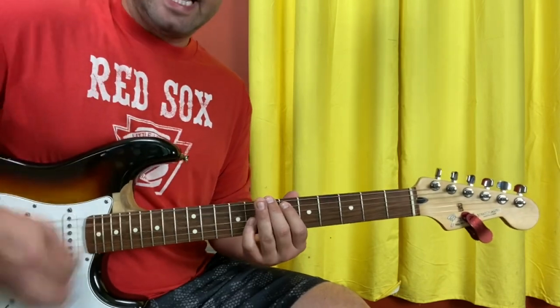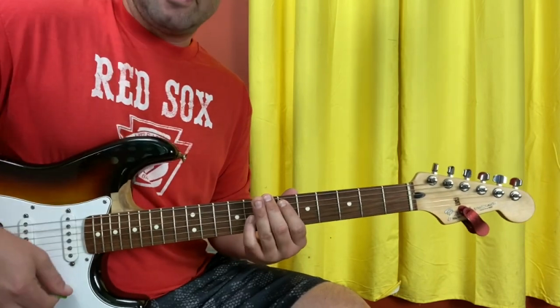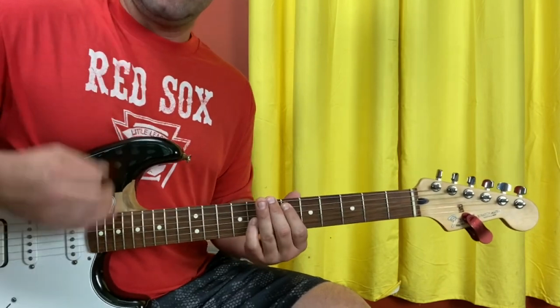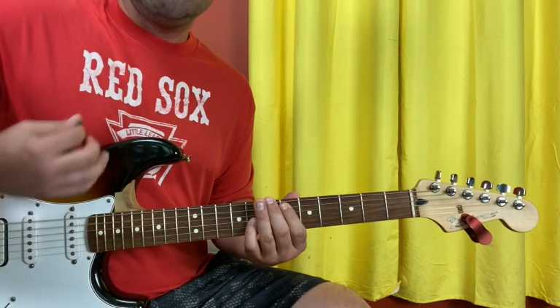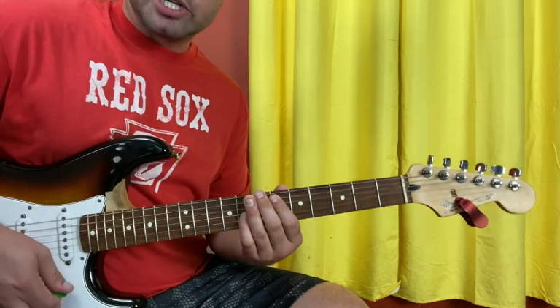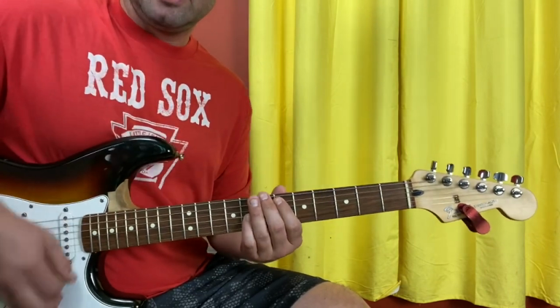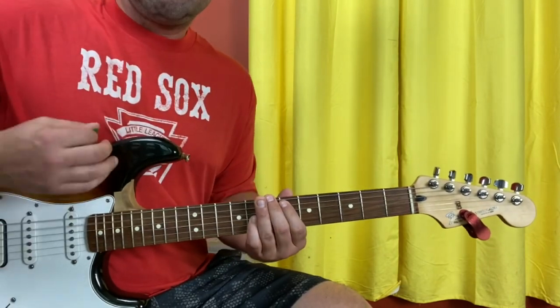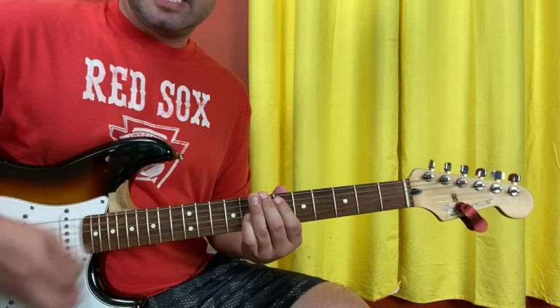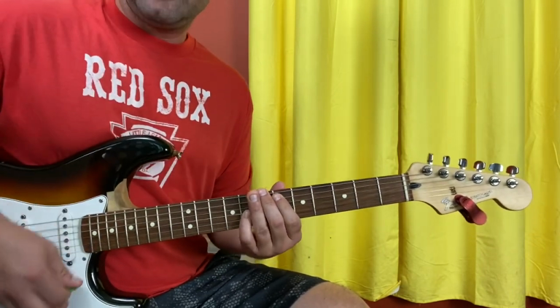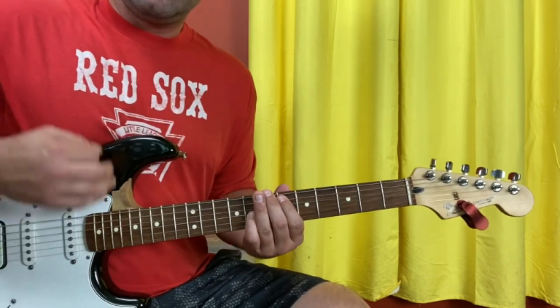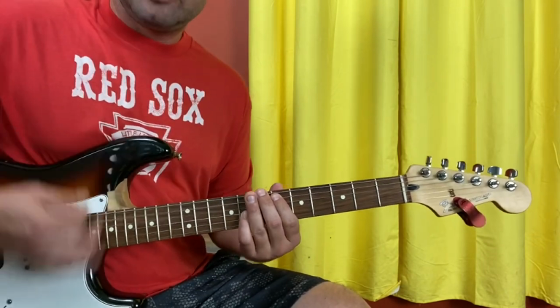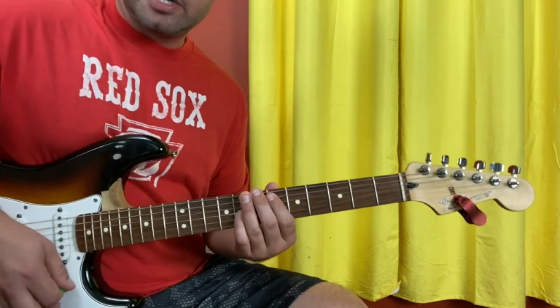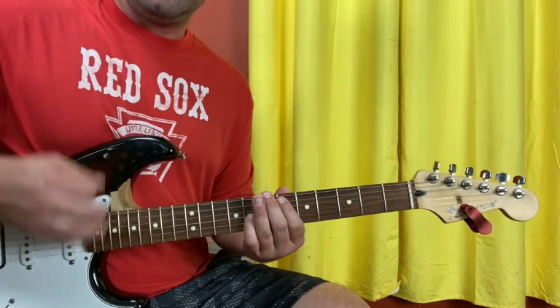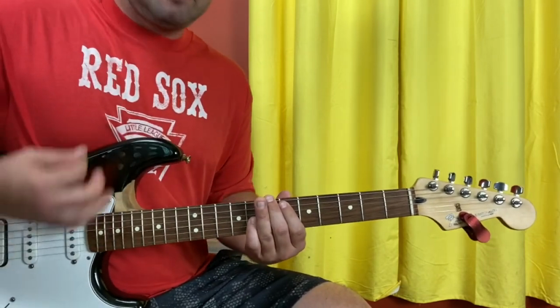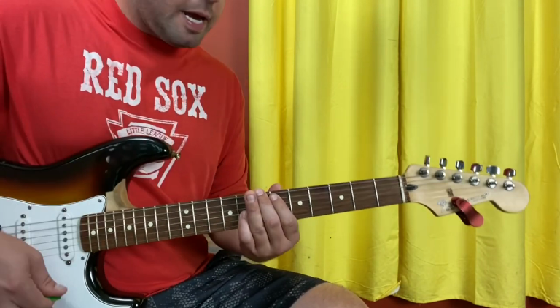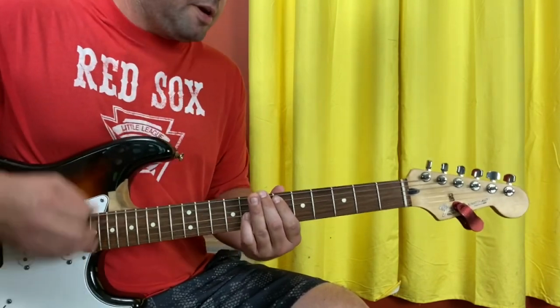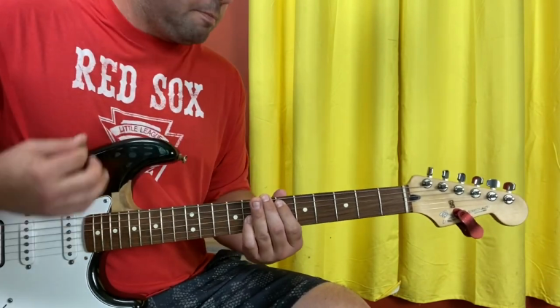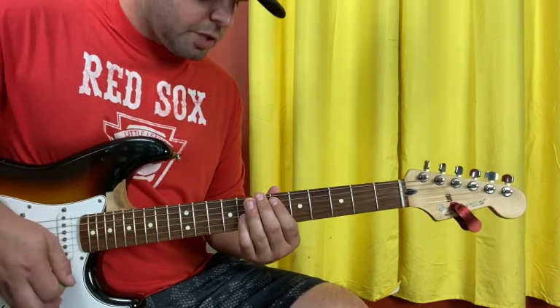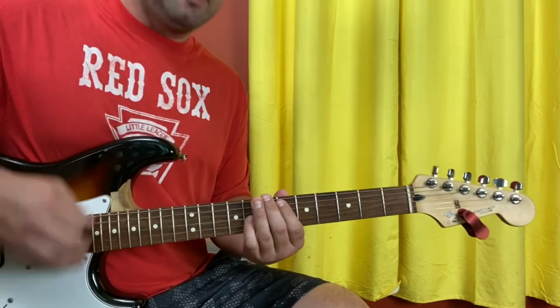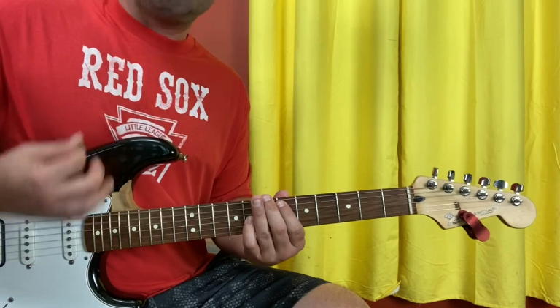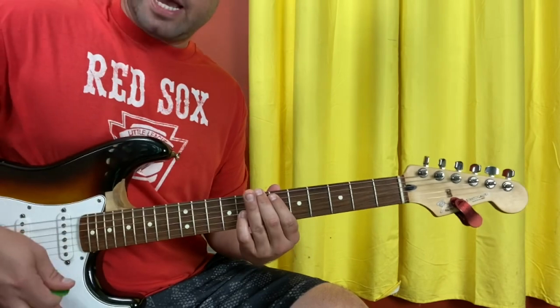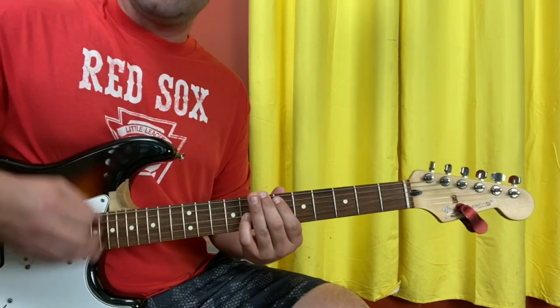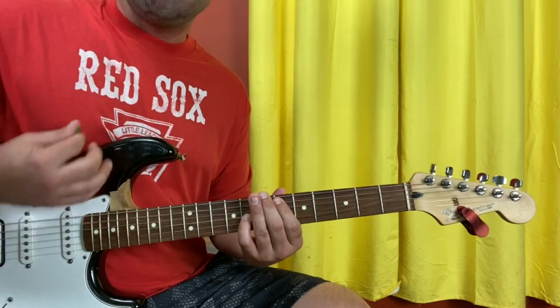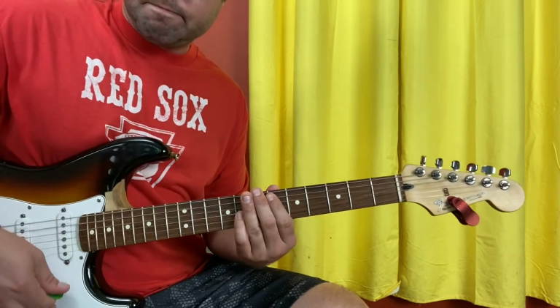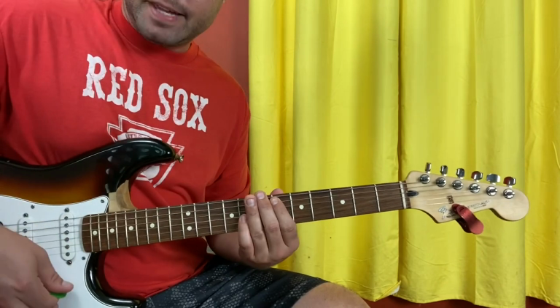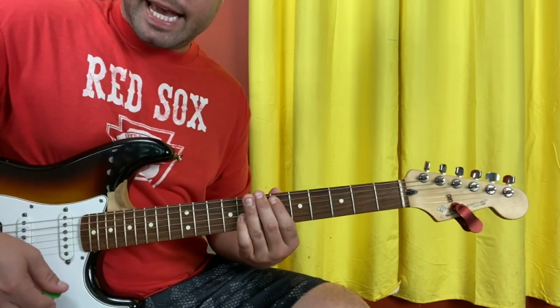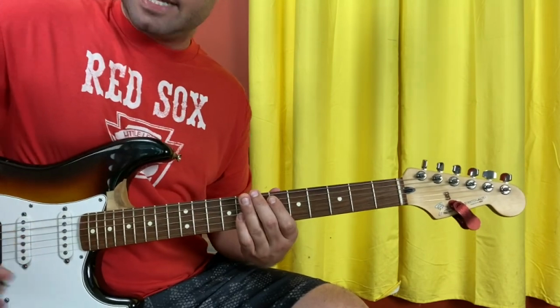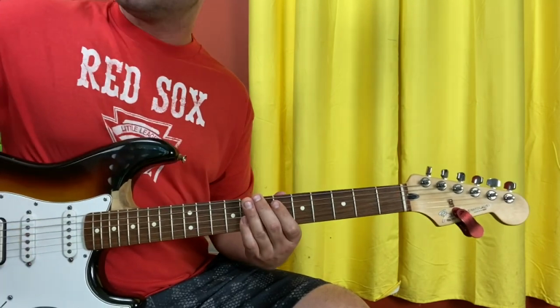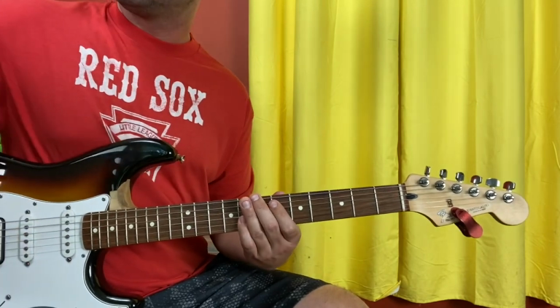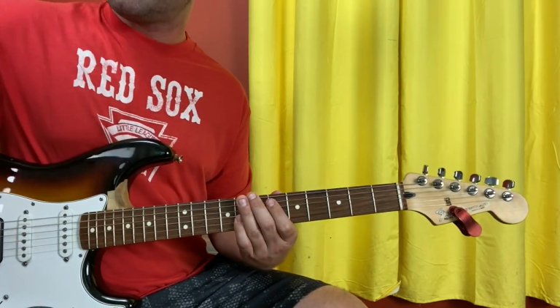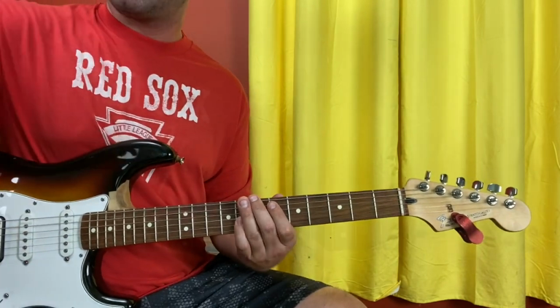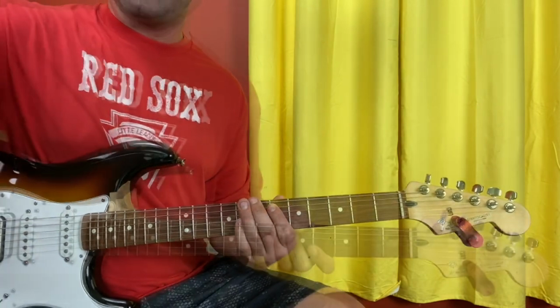The 'ch' is accomplished by not squeezing anymore. I'm touching all the strings but I'm not squeezing, so they don't make any noise. Down, up, up, down, up, up, down, up, up, down, up. And that is your strumming pattern.